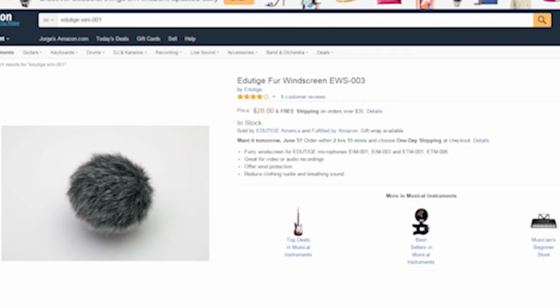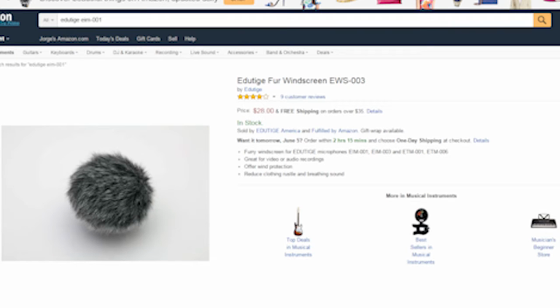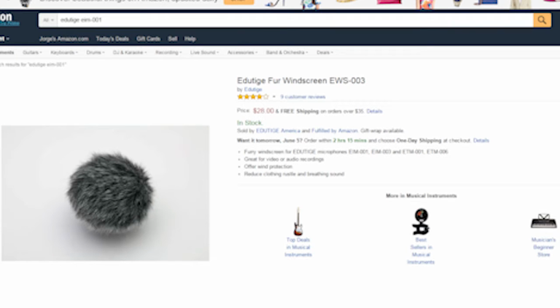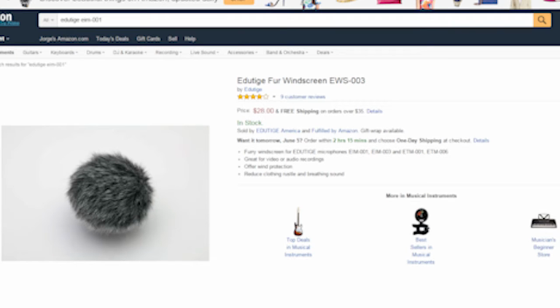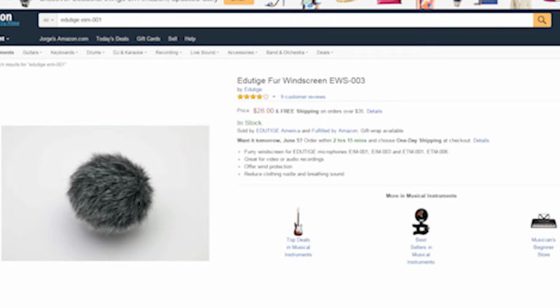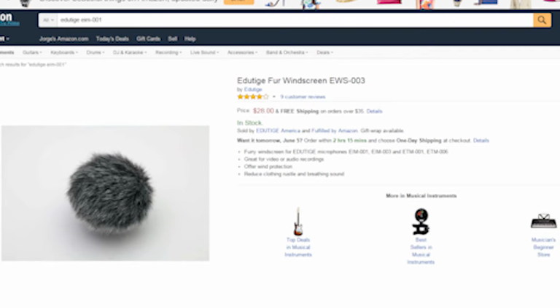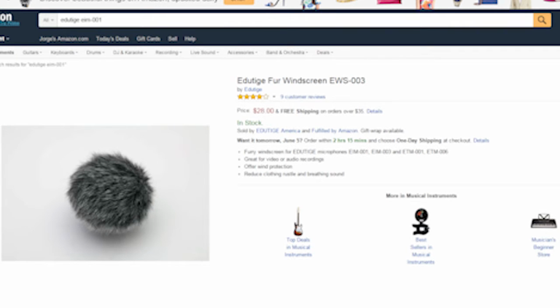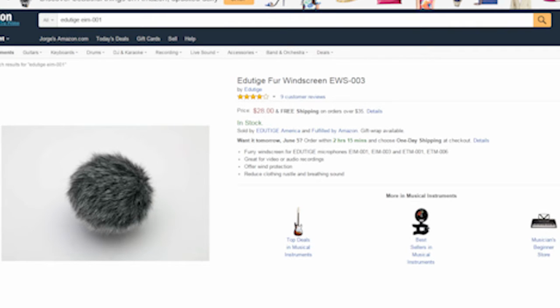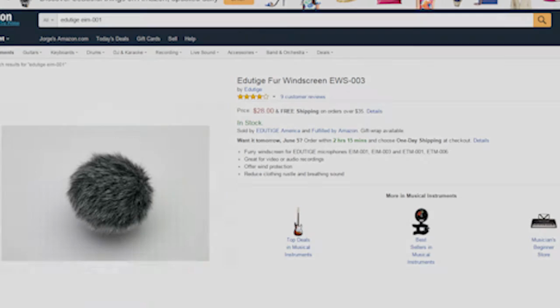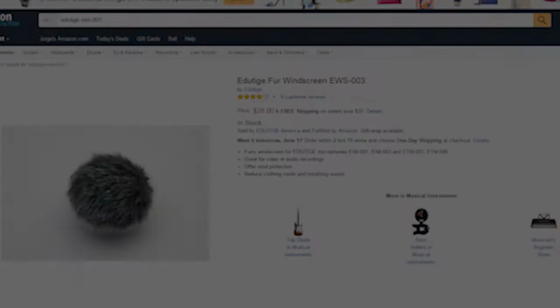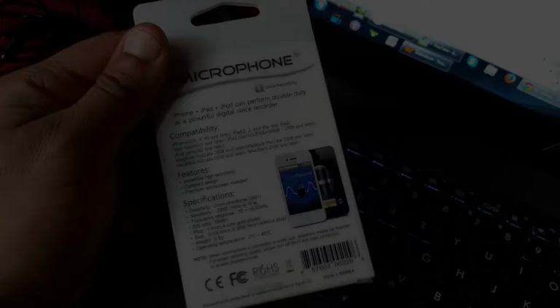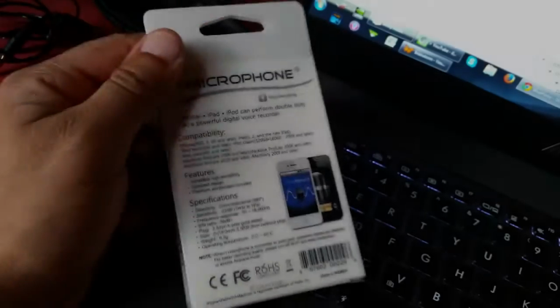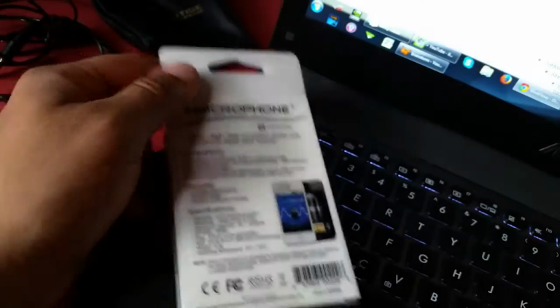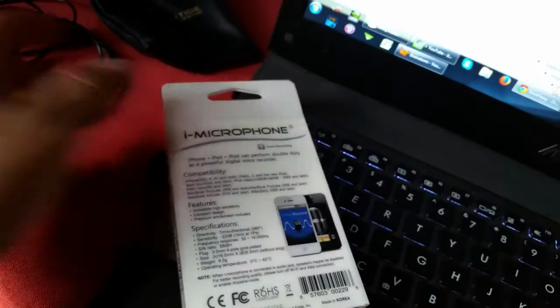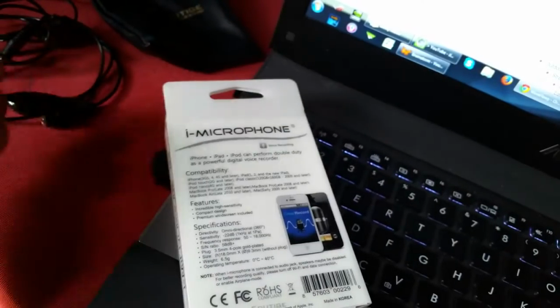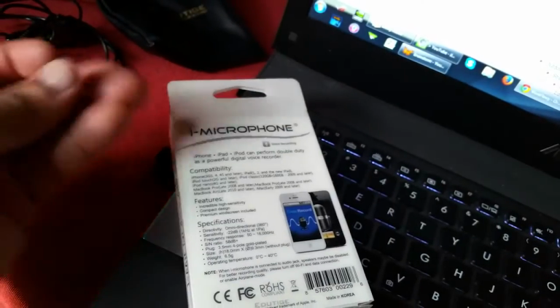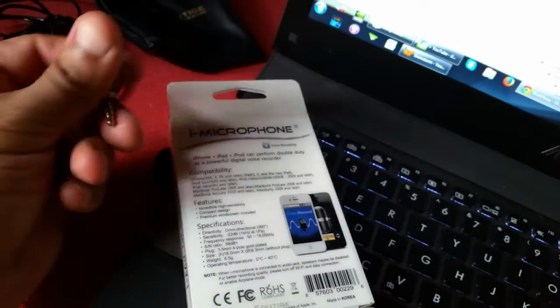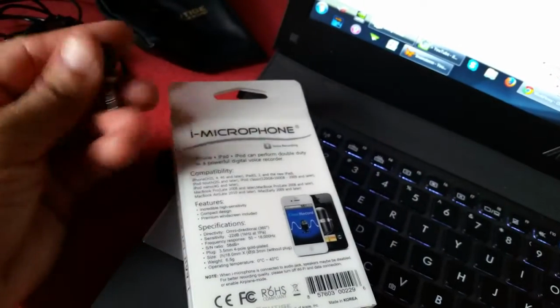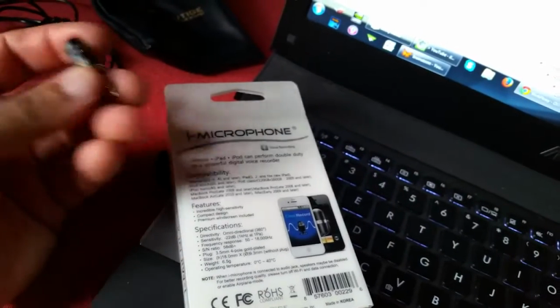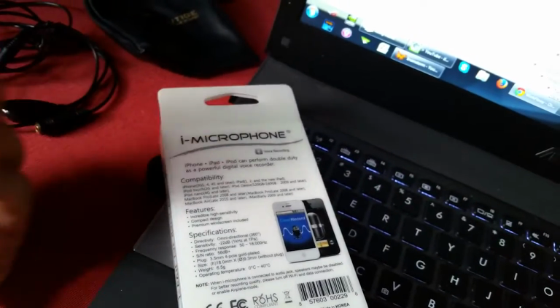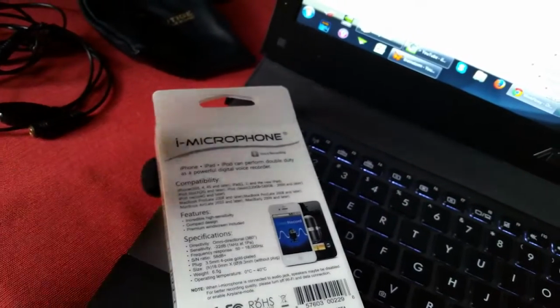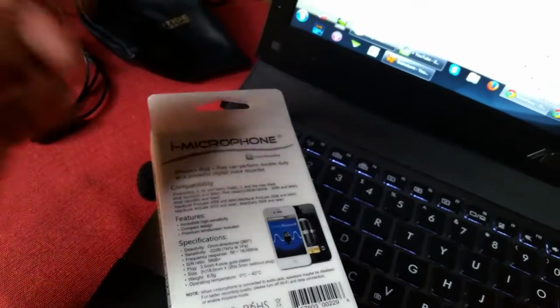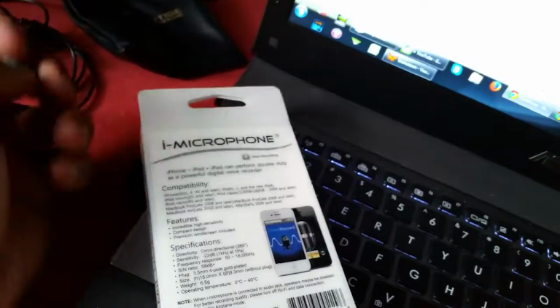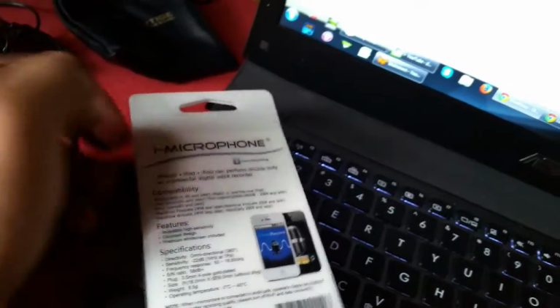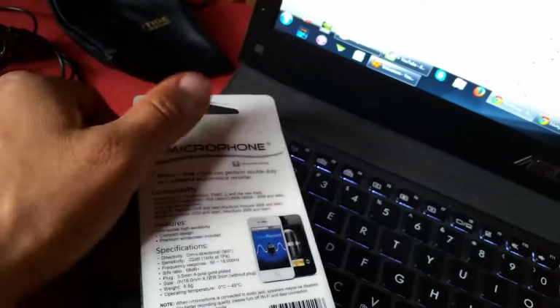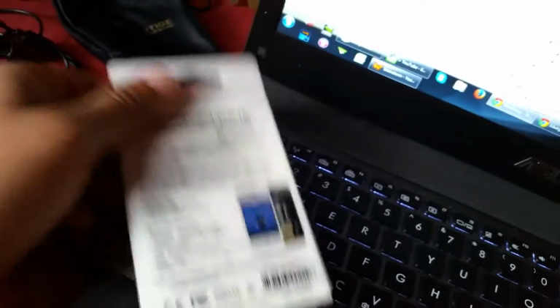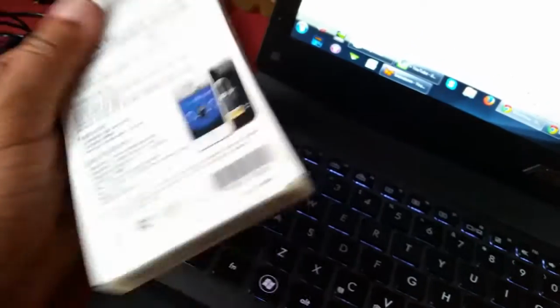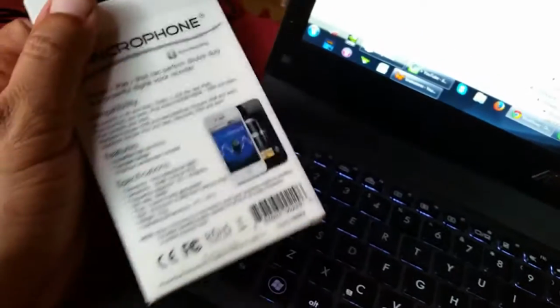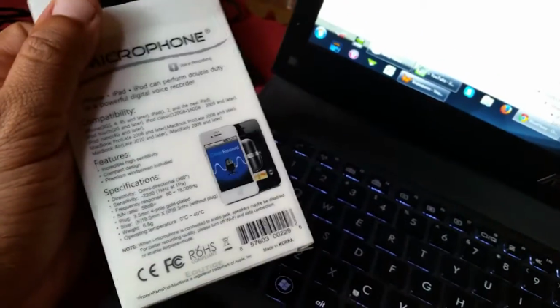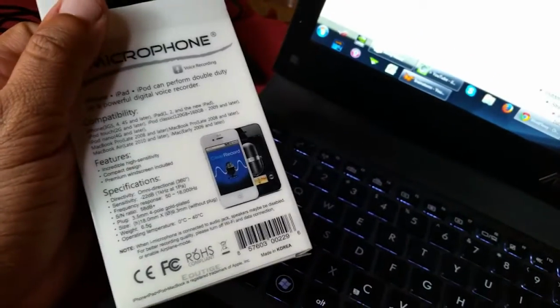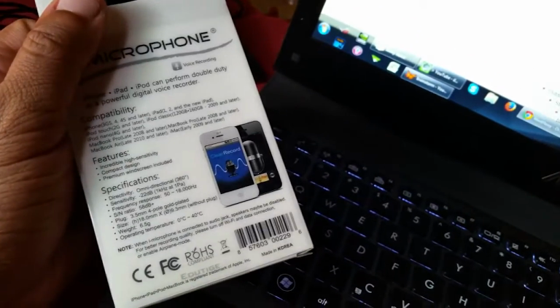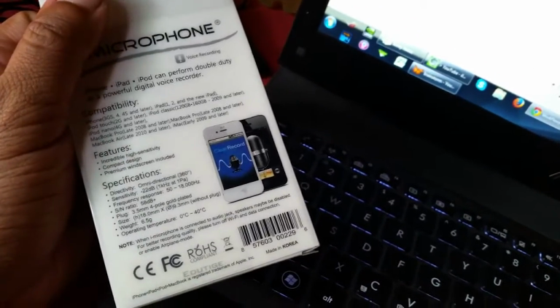The EWS-004 windscreen comes in gray, black, and white. And it uses a standard 3.5mm jack — it just goes into your standard auxiliary jack on your phone.